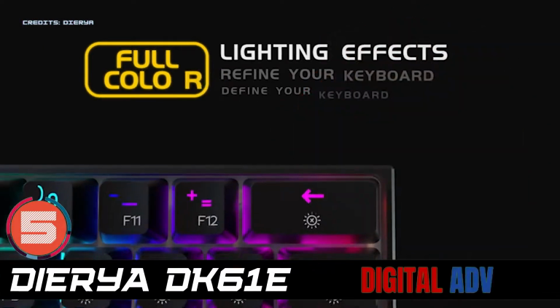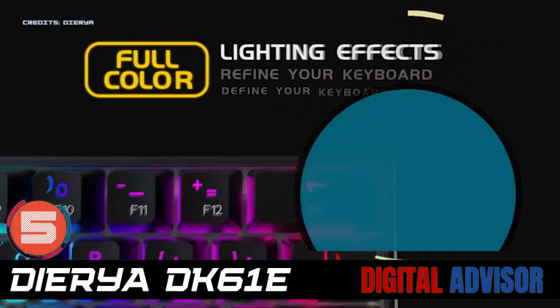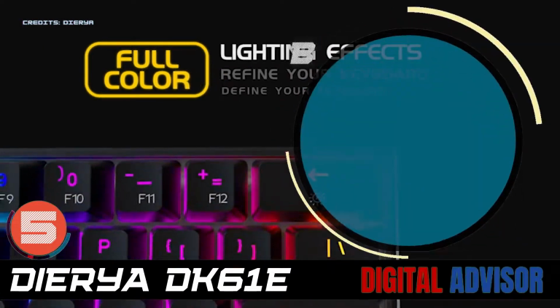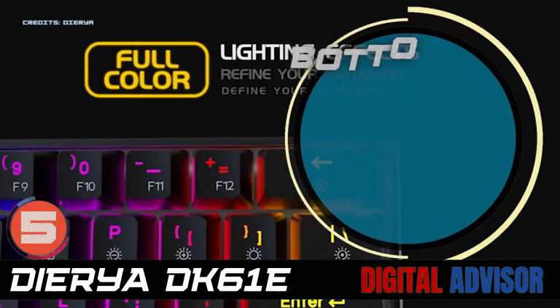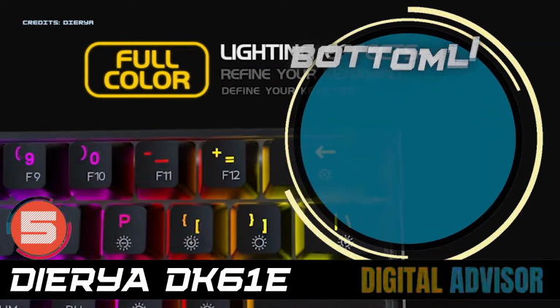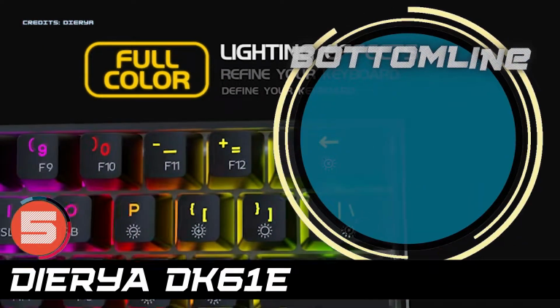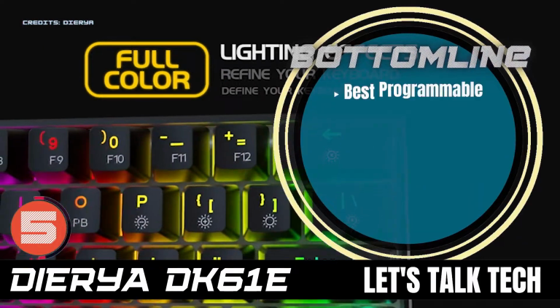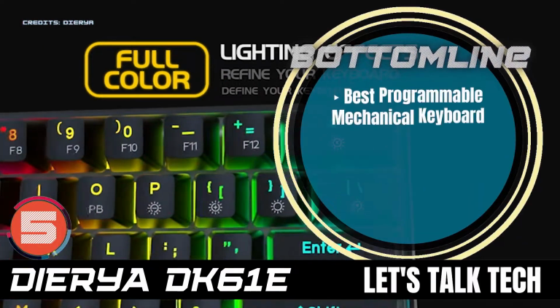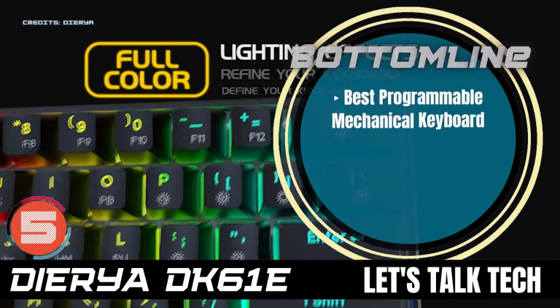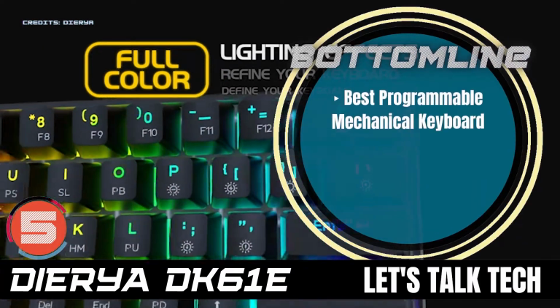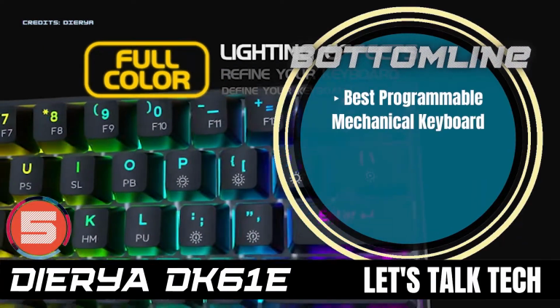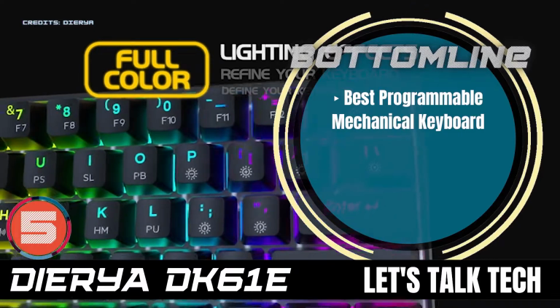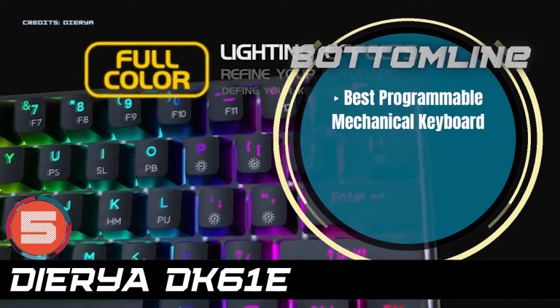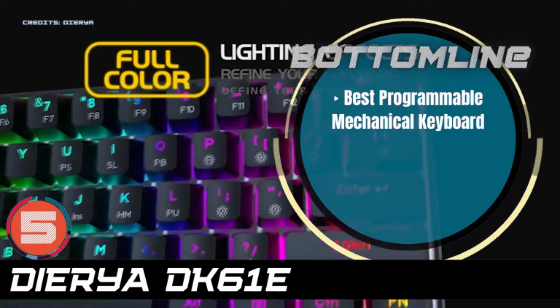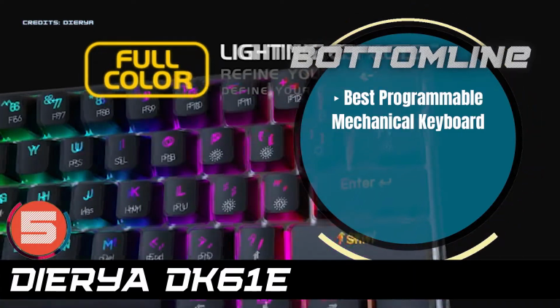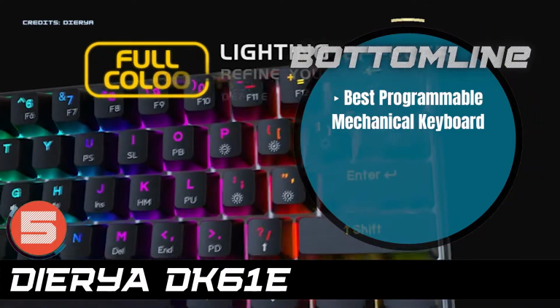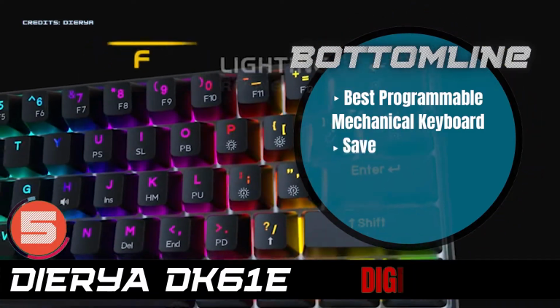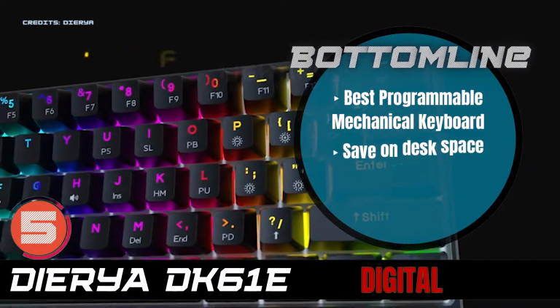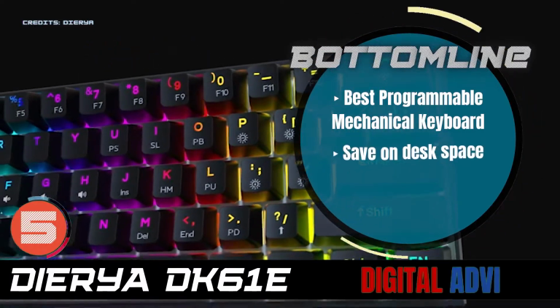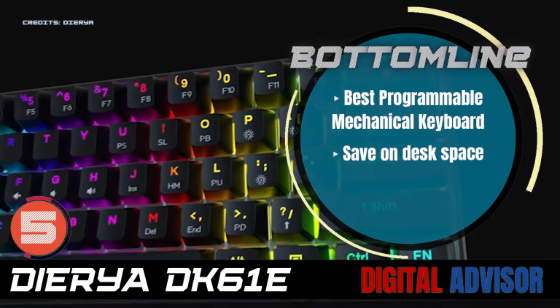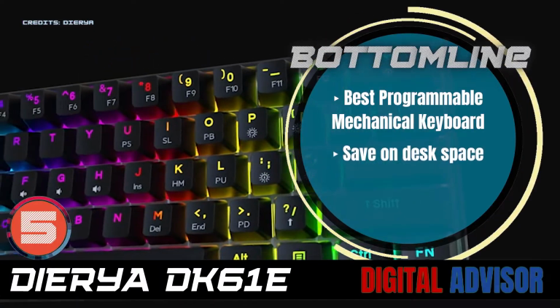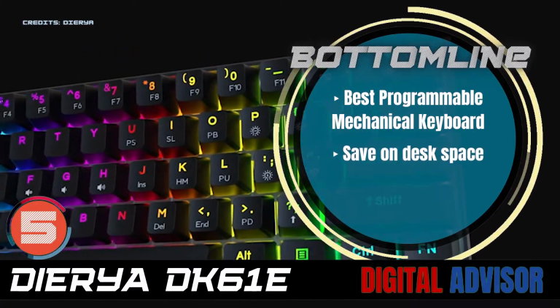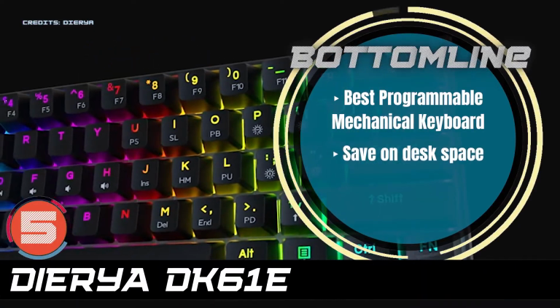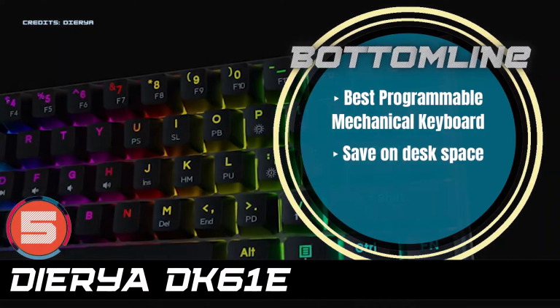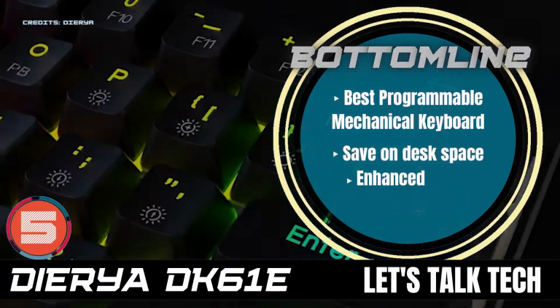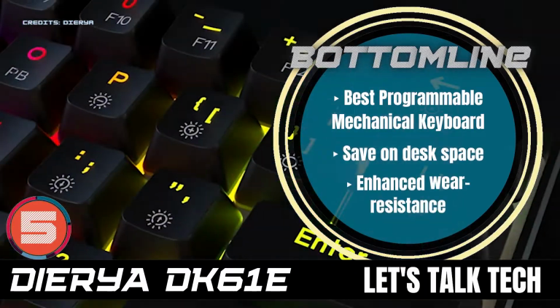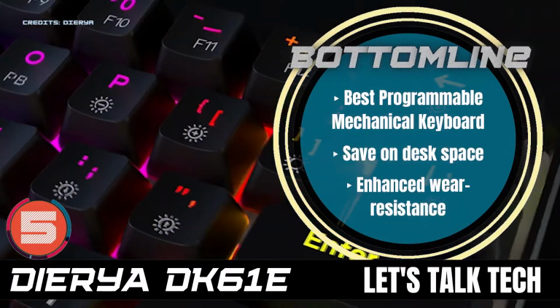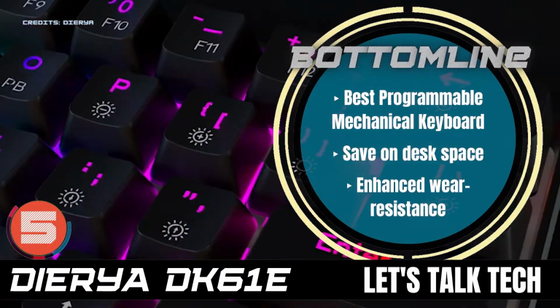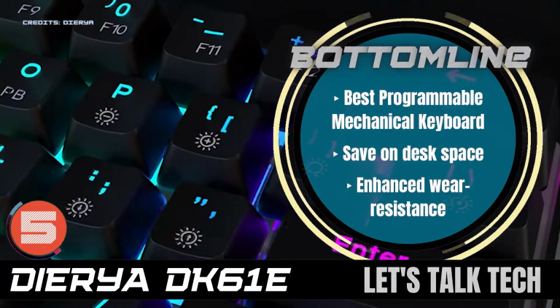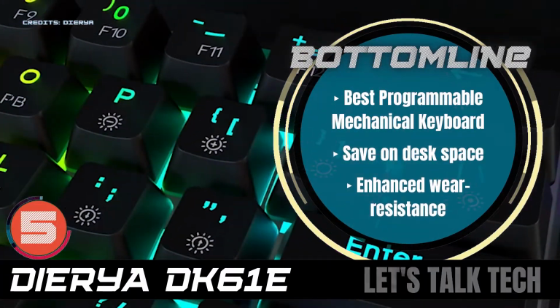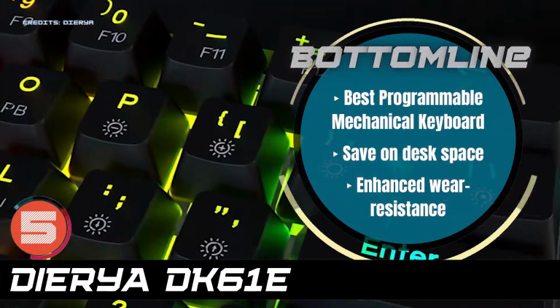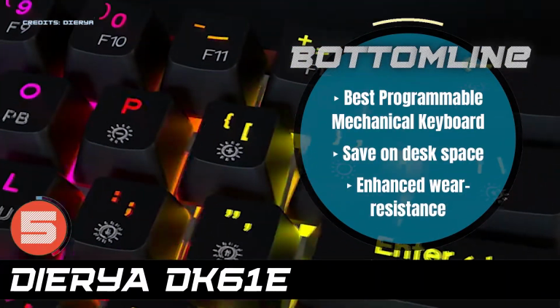Bottom line: it's the best programmable mechanical keyboard. It saves on disk space and it has enhanced wear resistance.